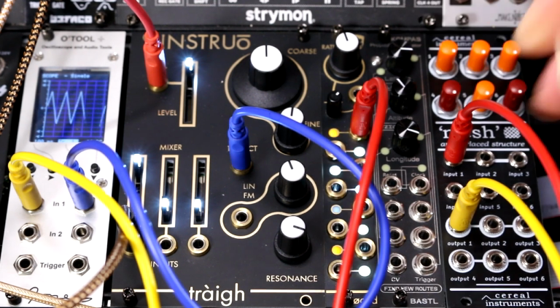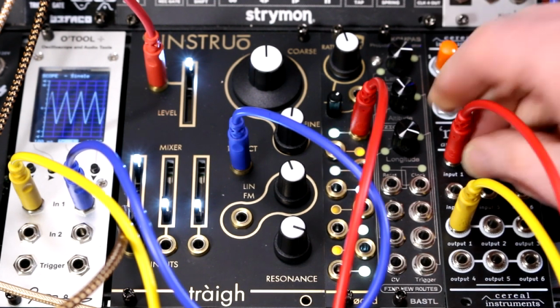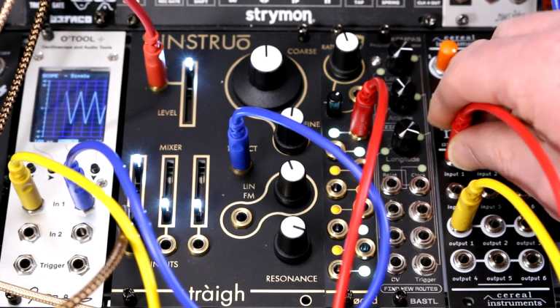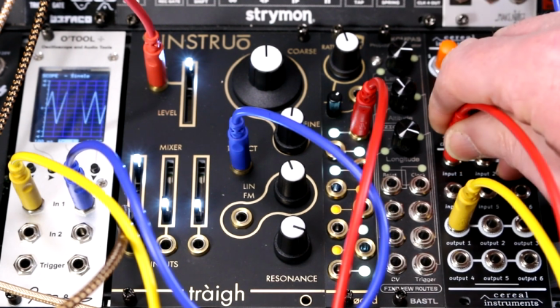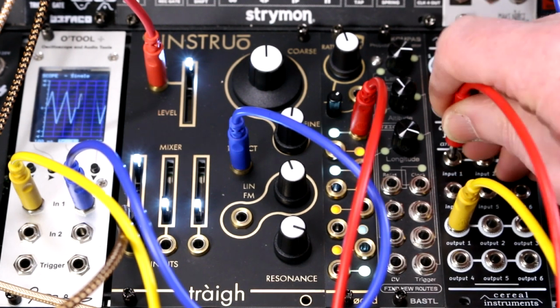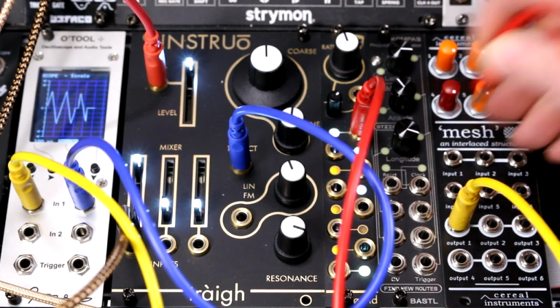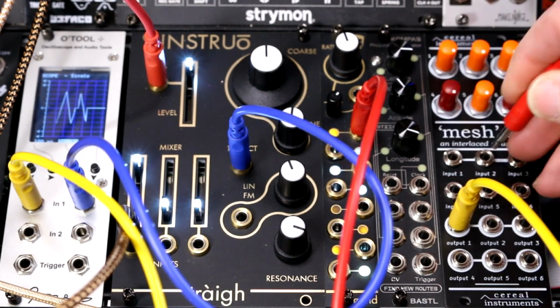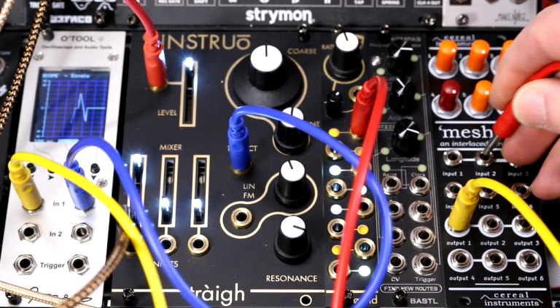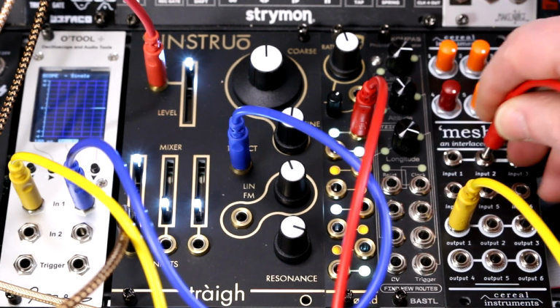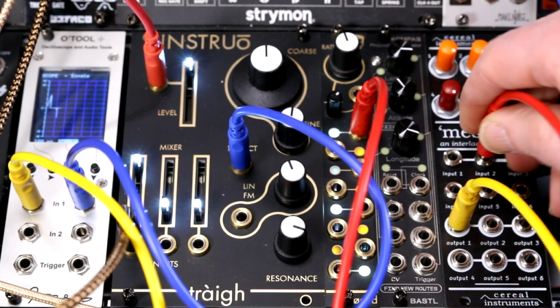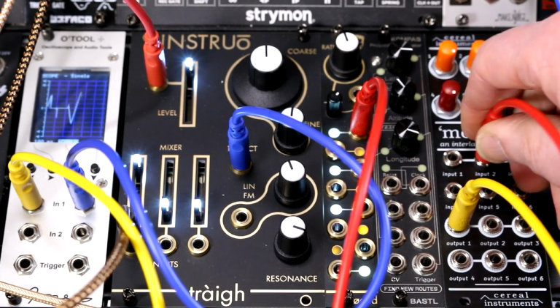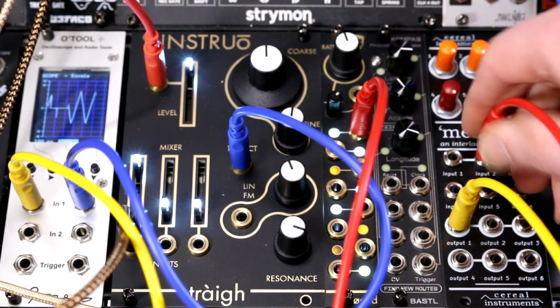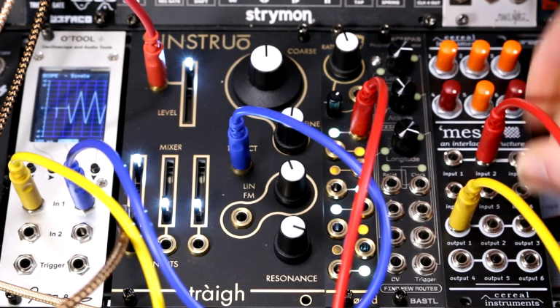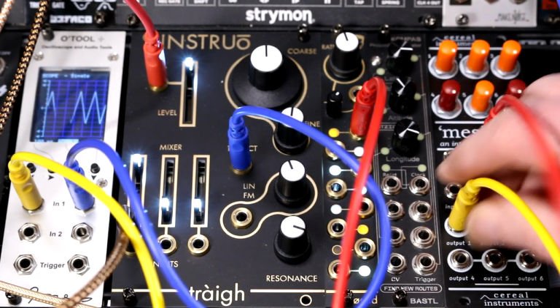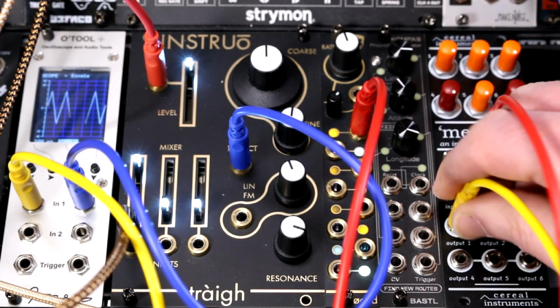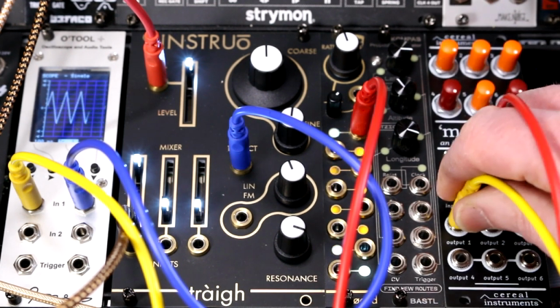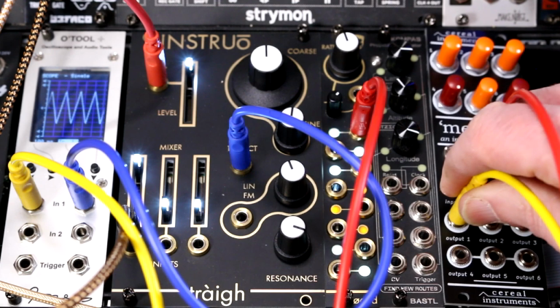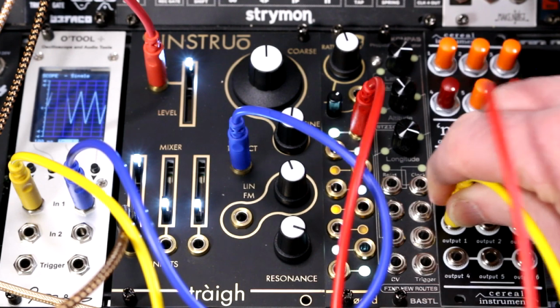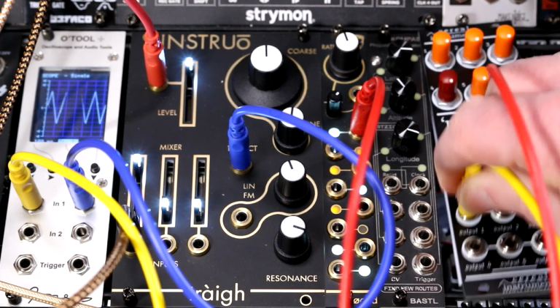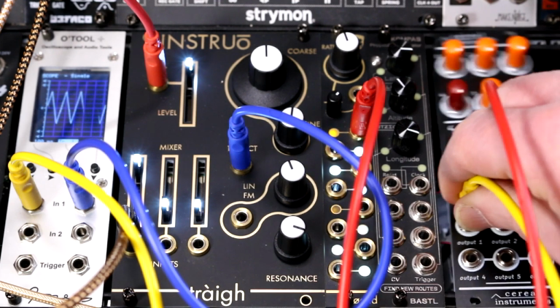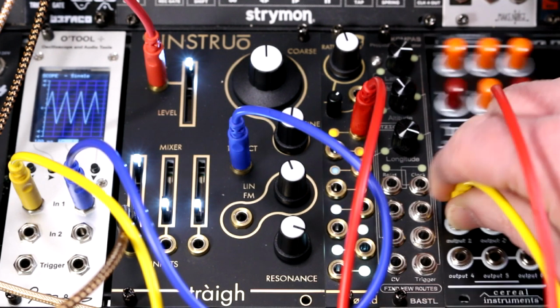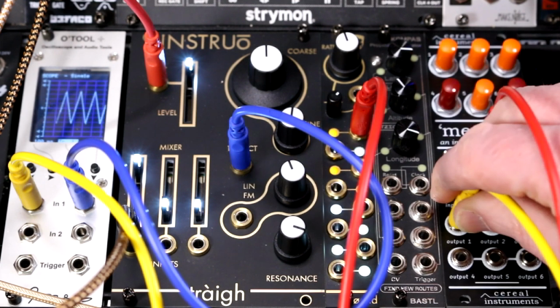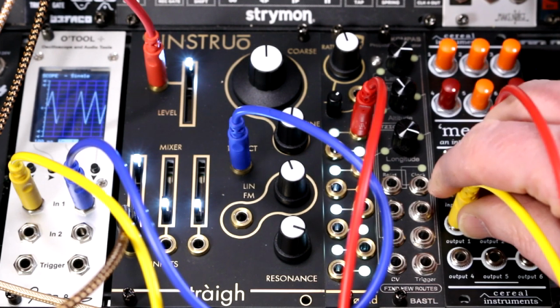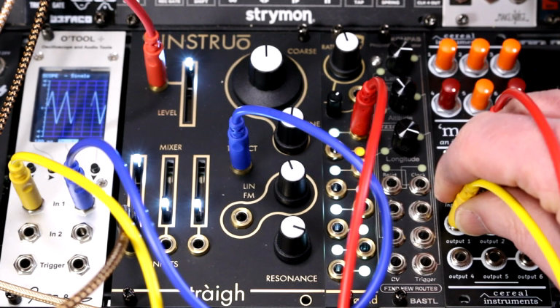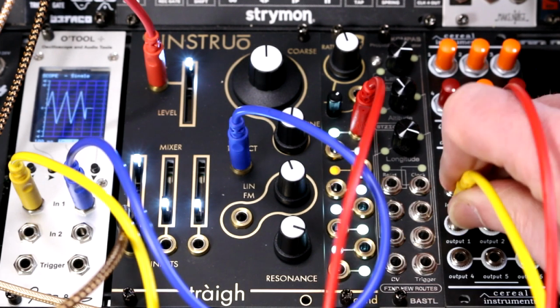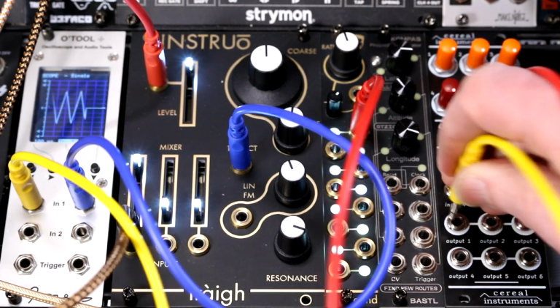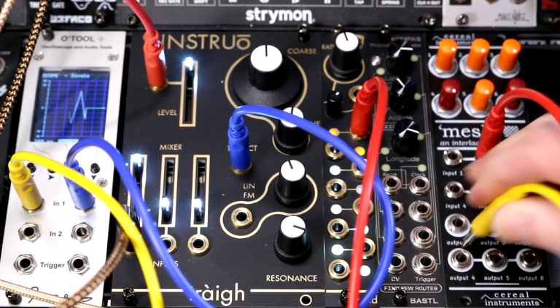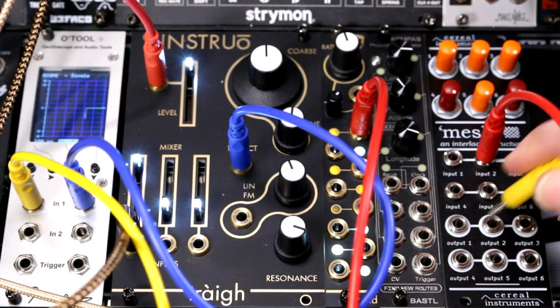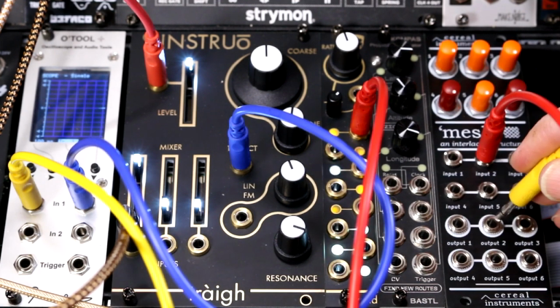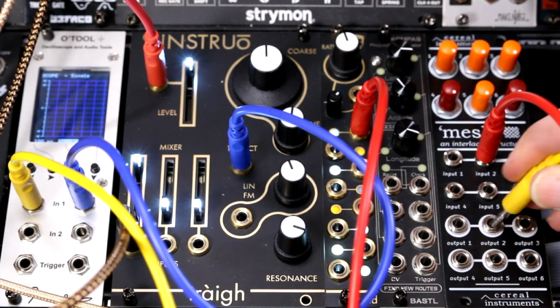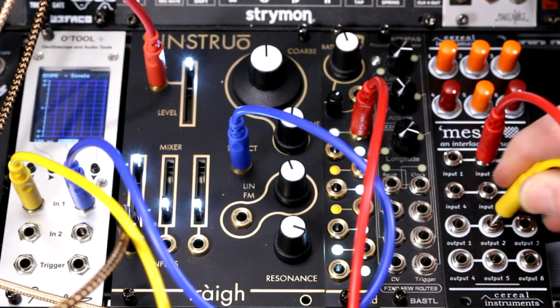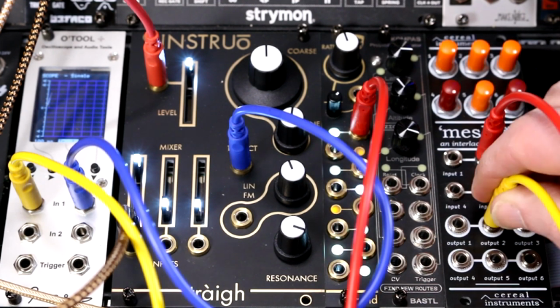Let's just check that it does that with all of them.